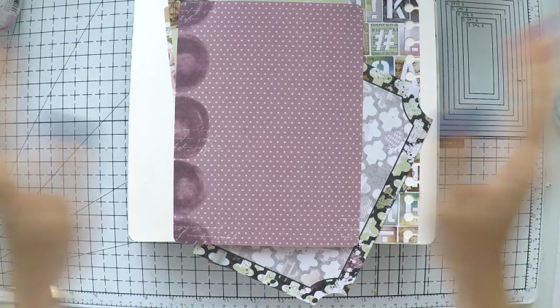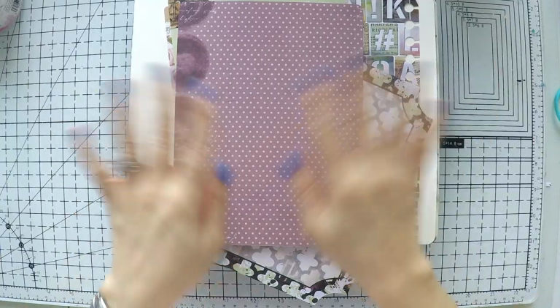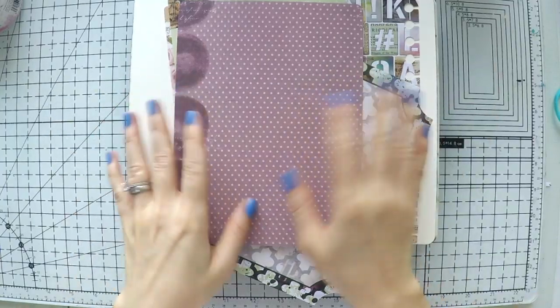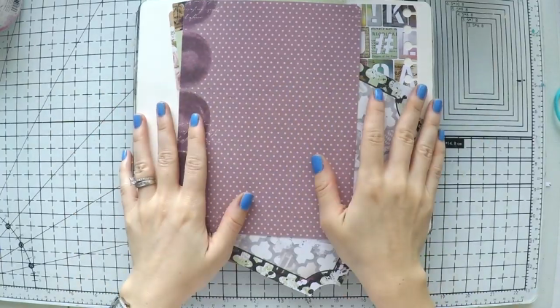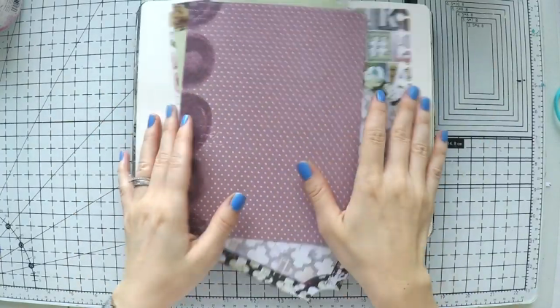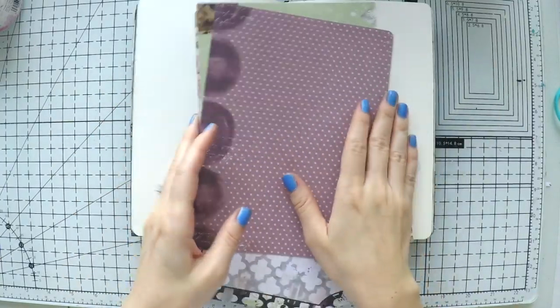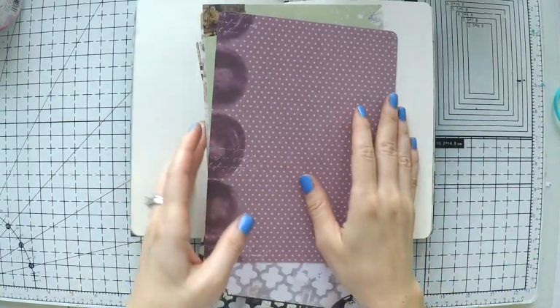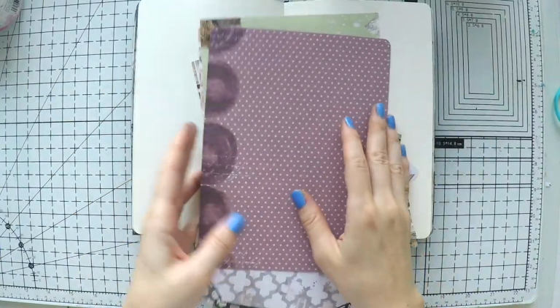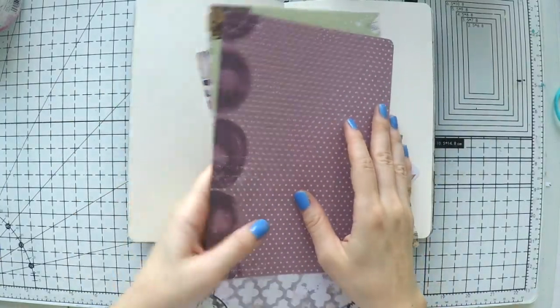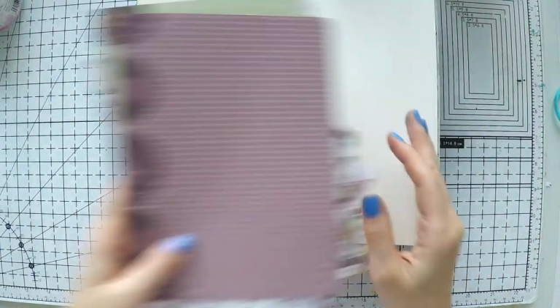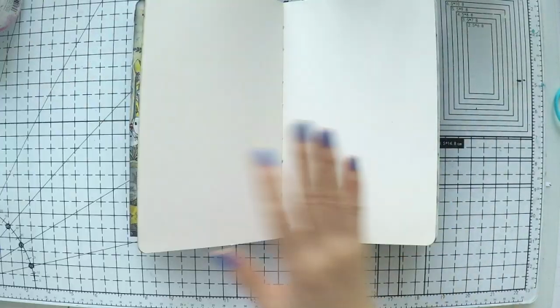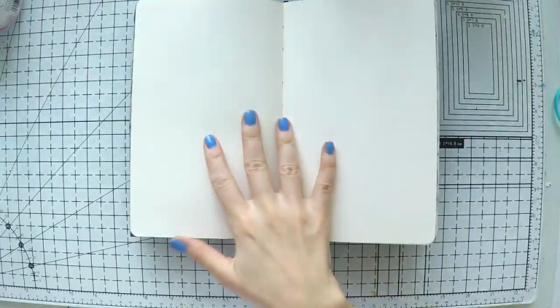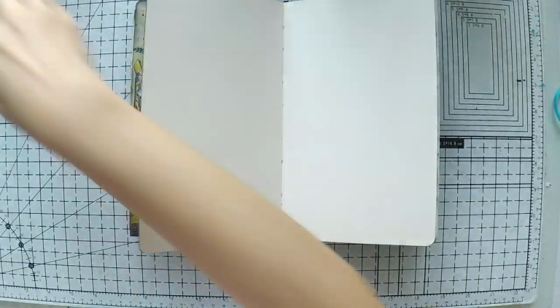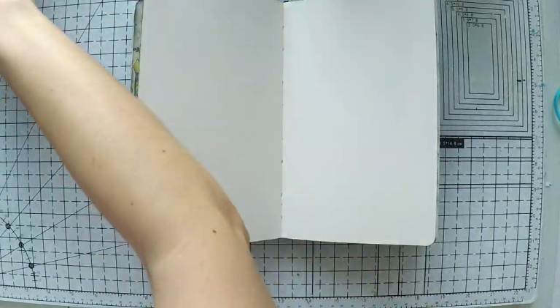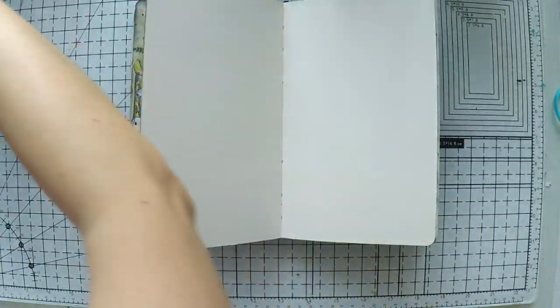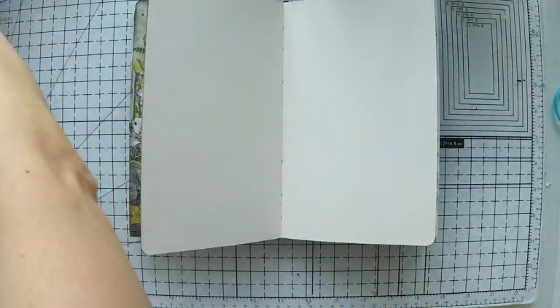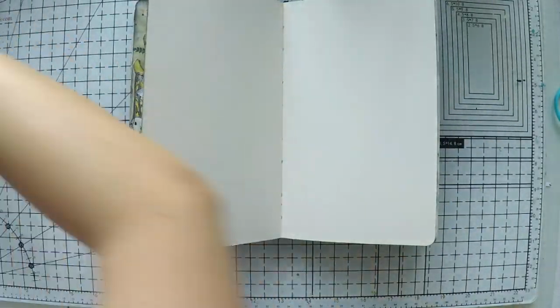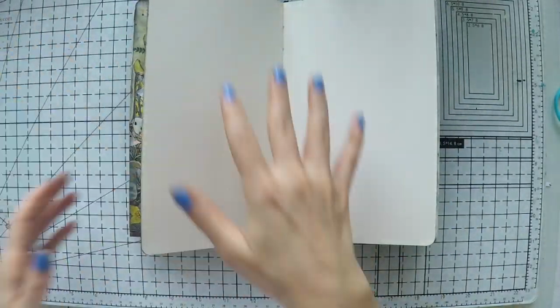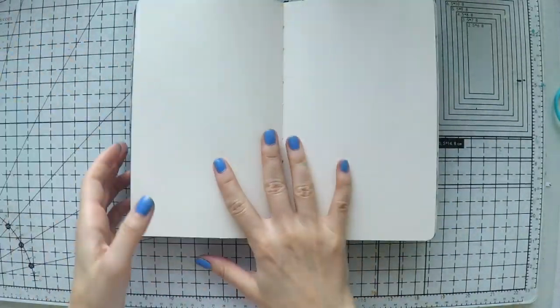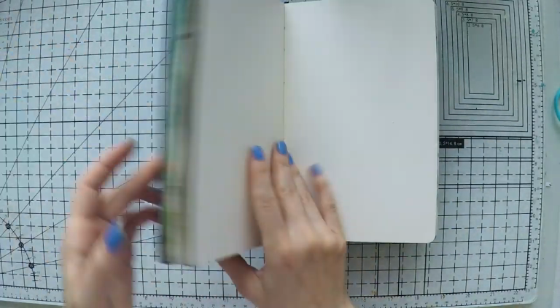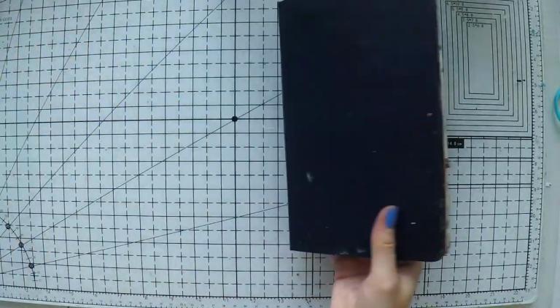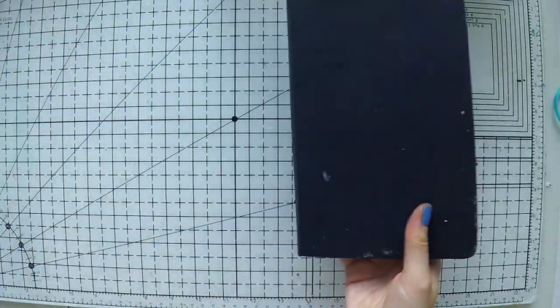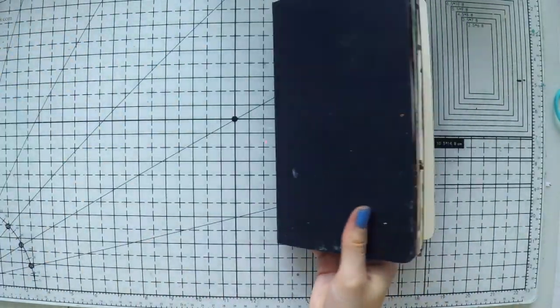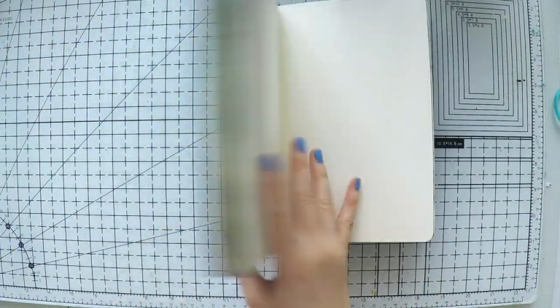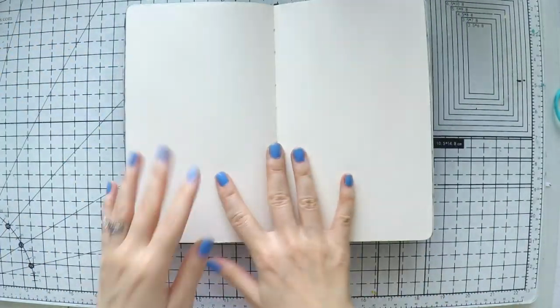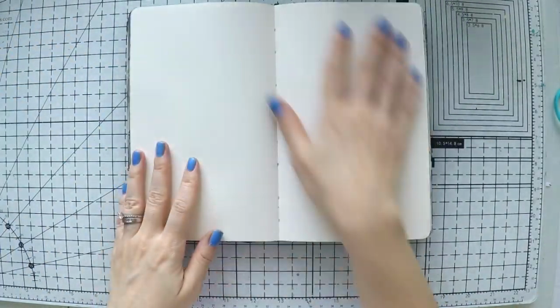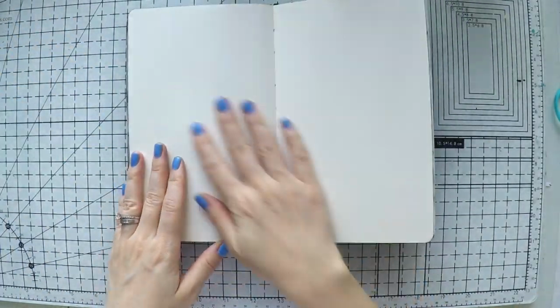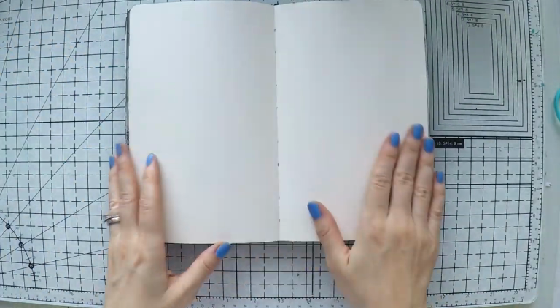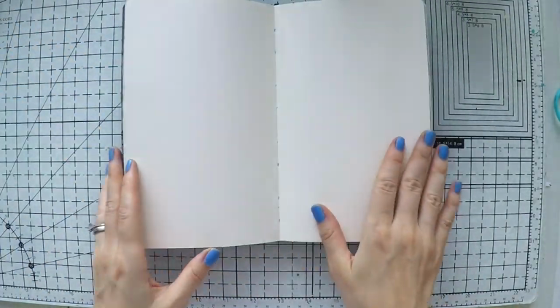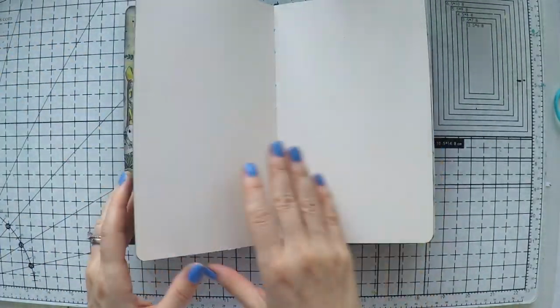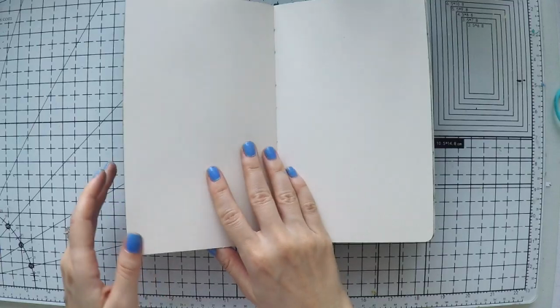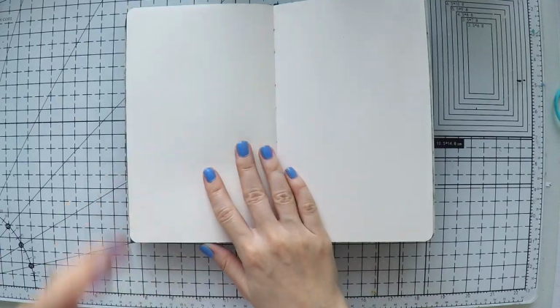Hello, Umut here. Welcome to another video. Today I'm going to work on my art journal.